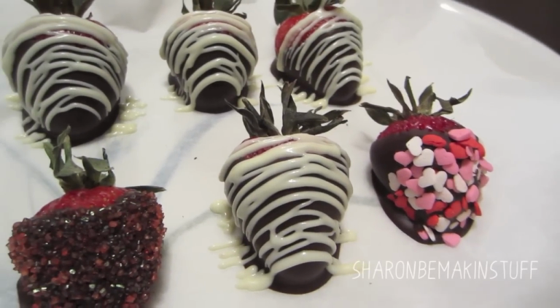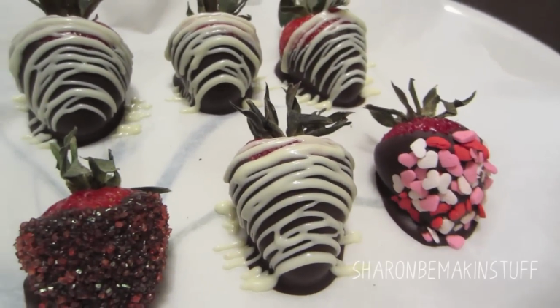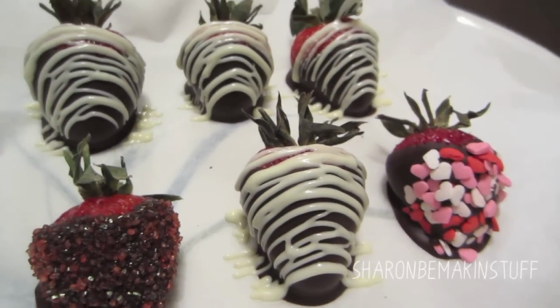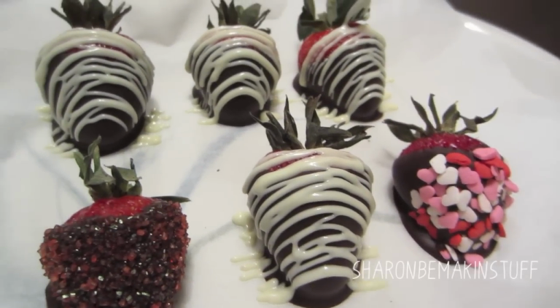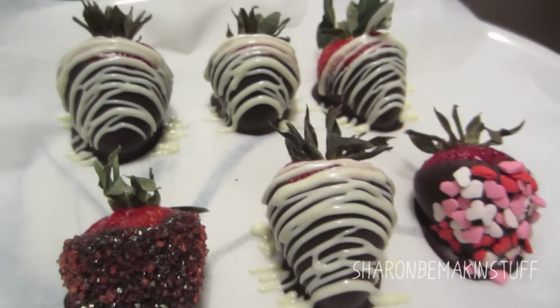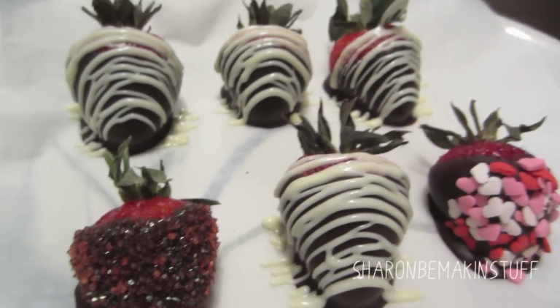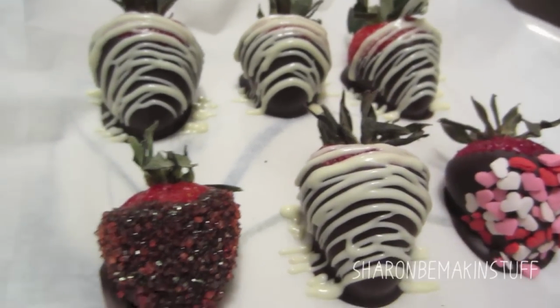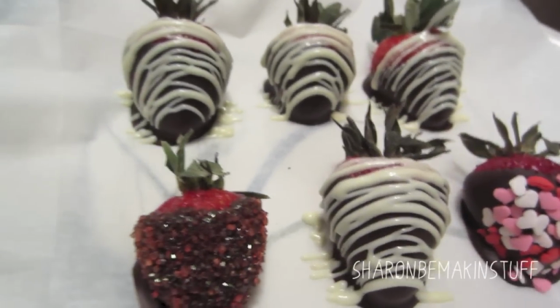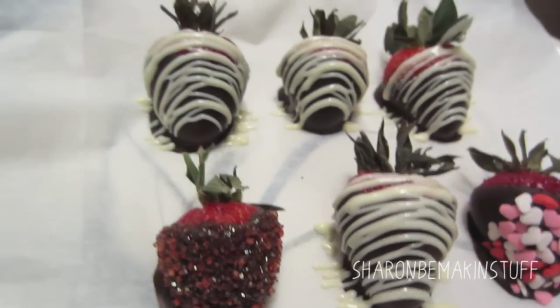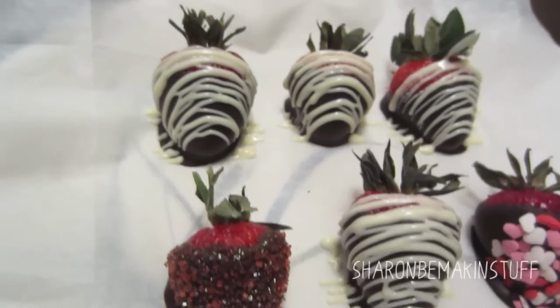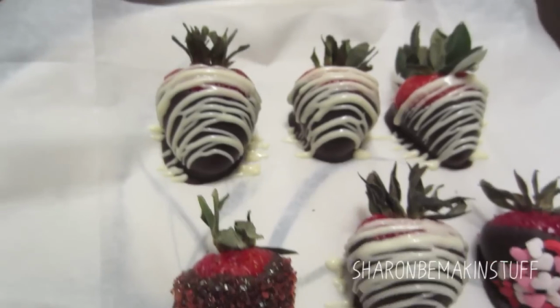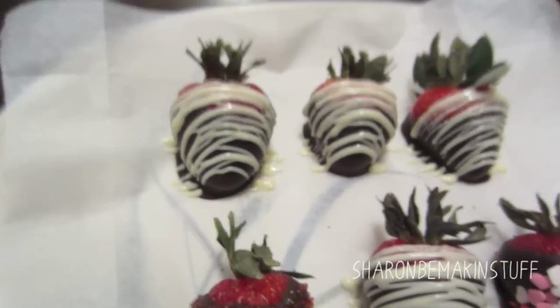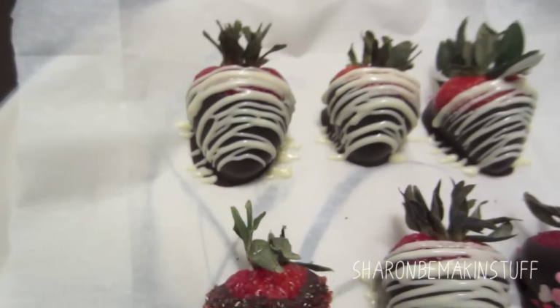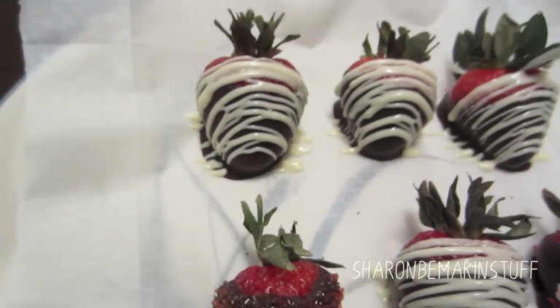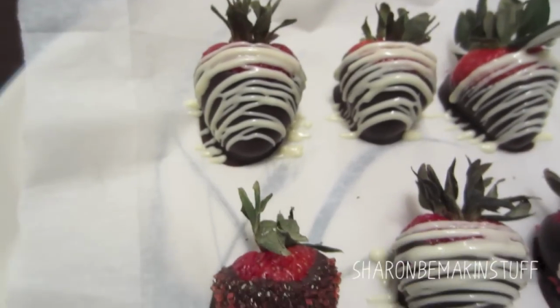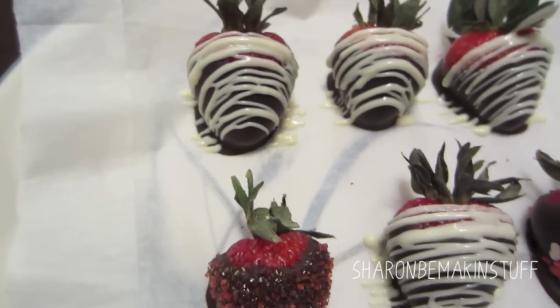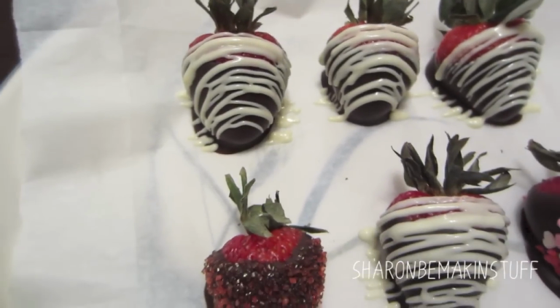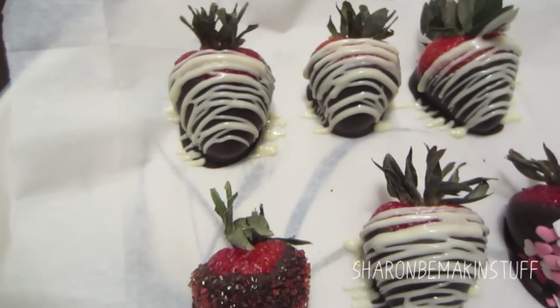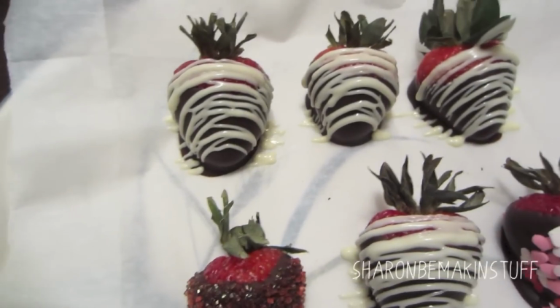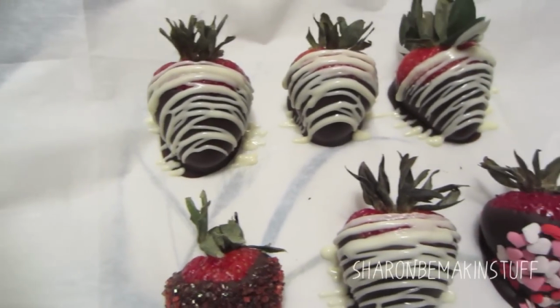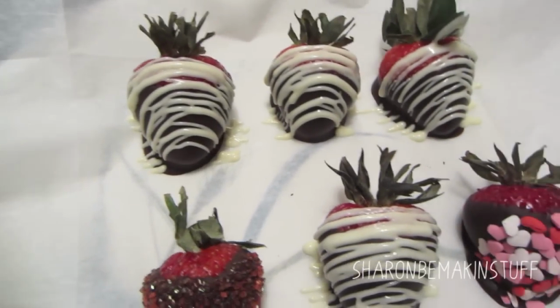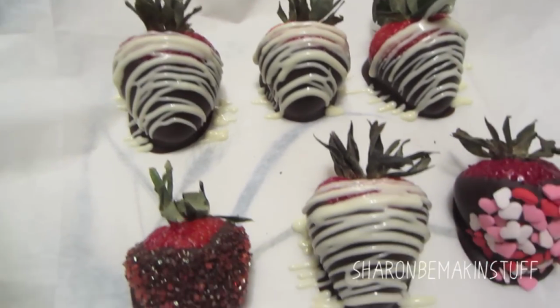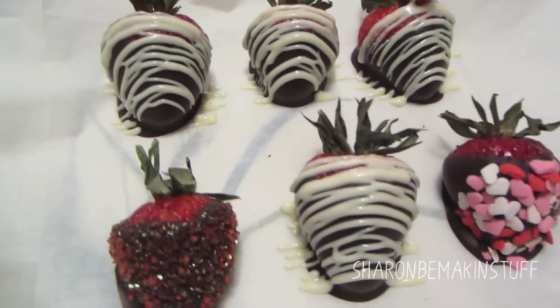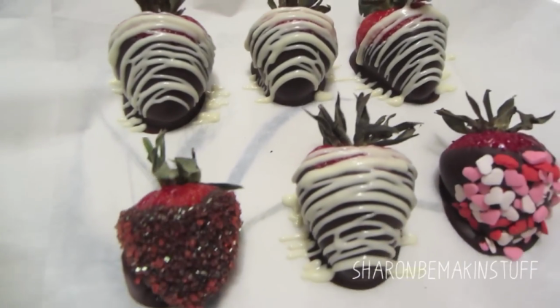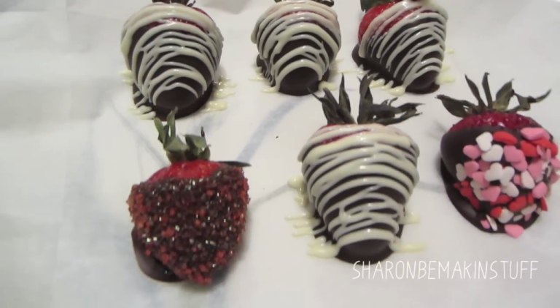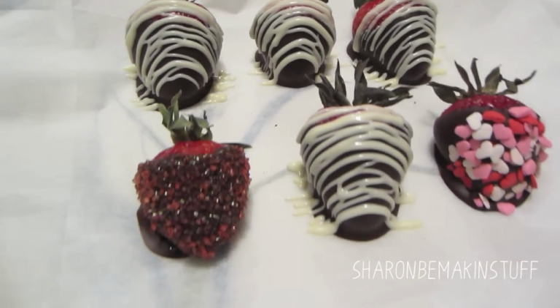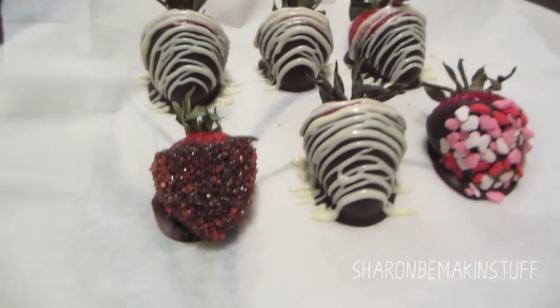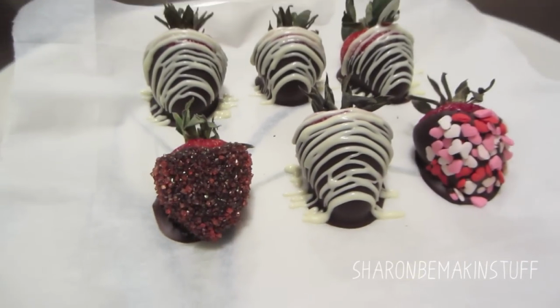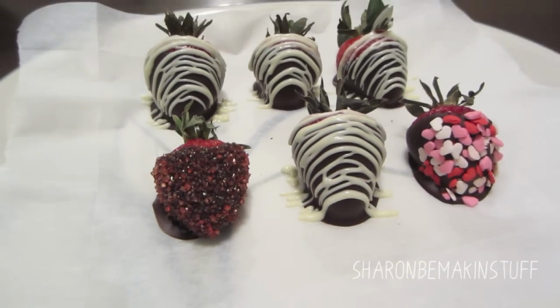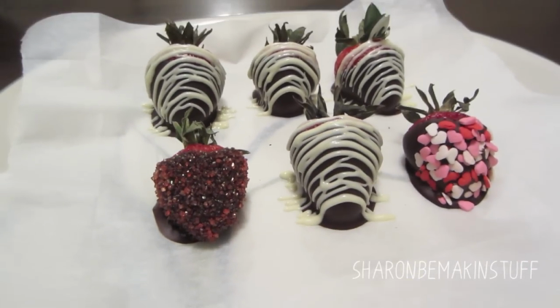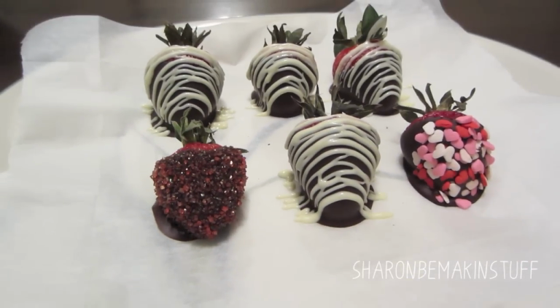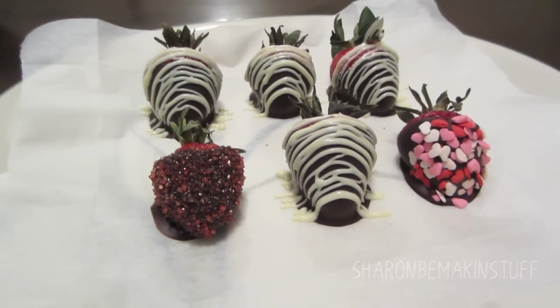Hey guys! Today we're going to be making chocolate covered strawberries! Let's get started!